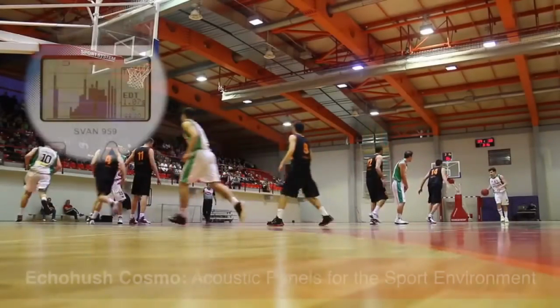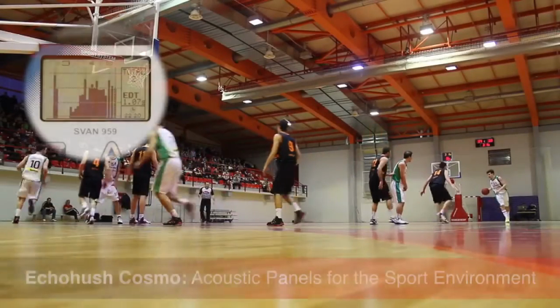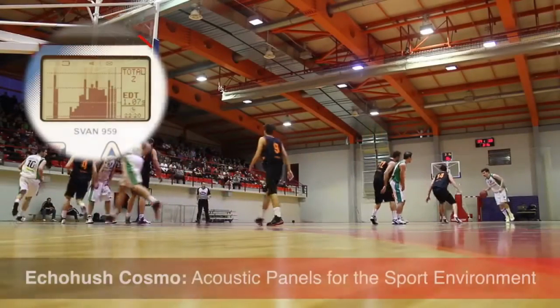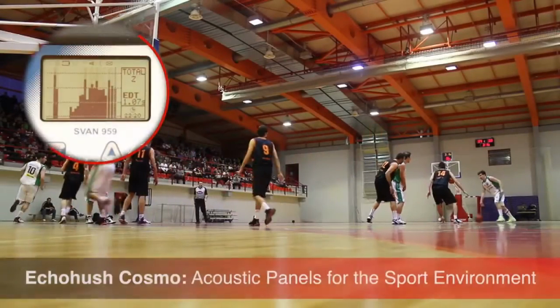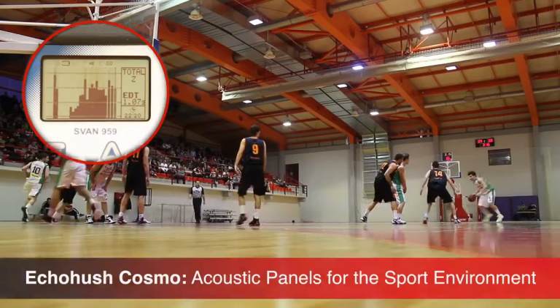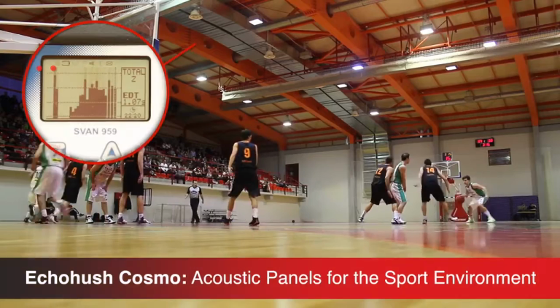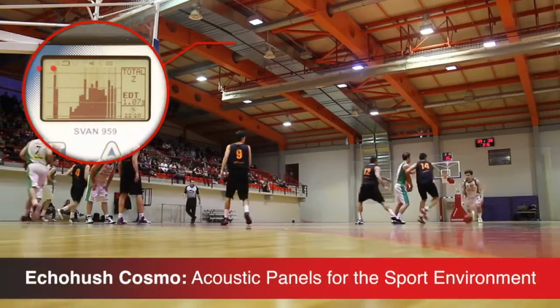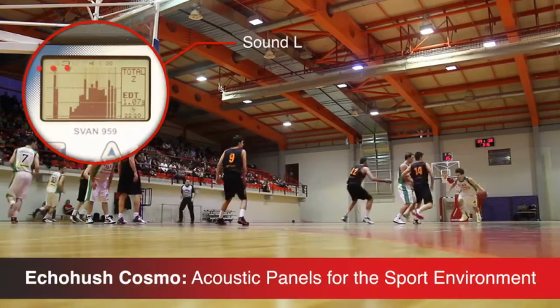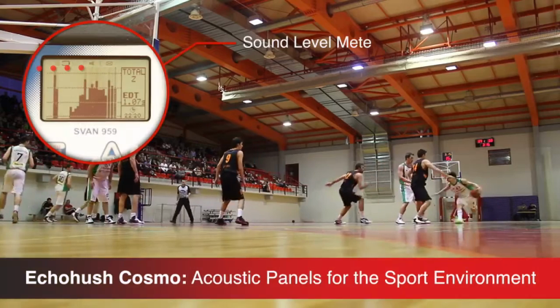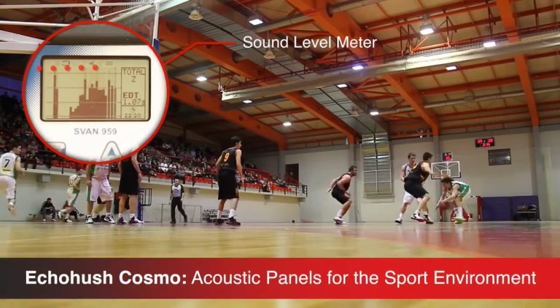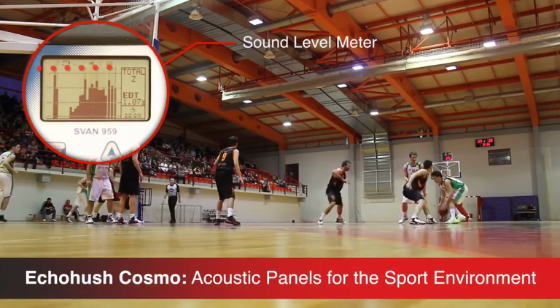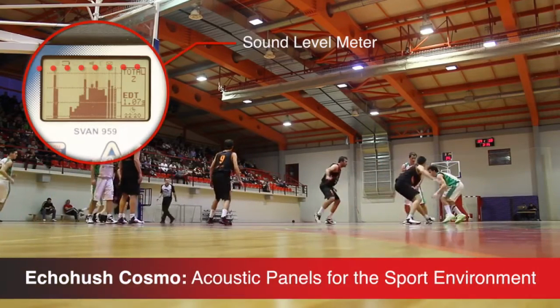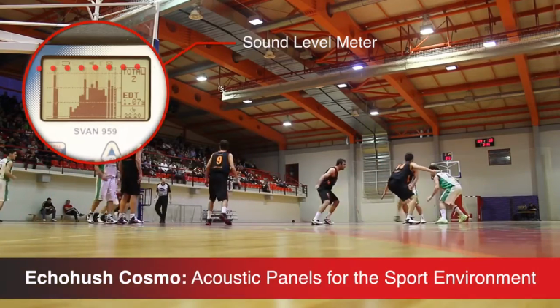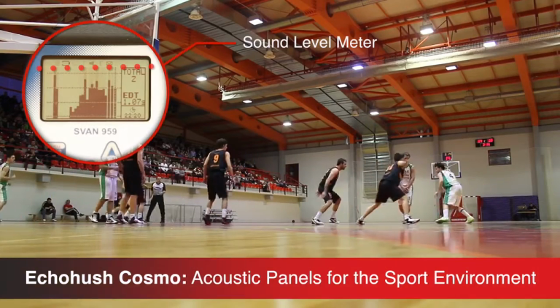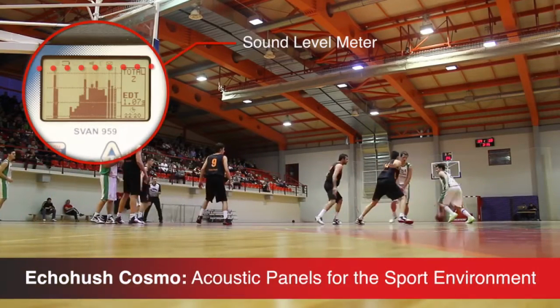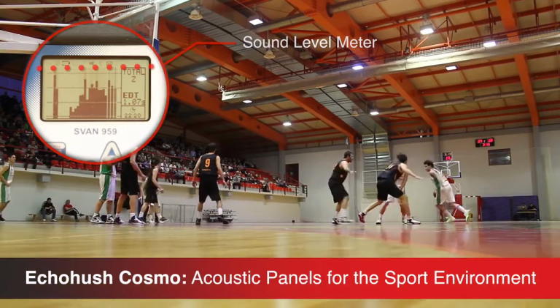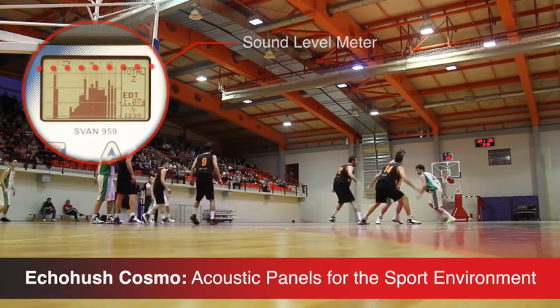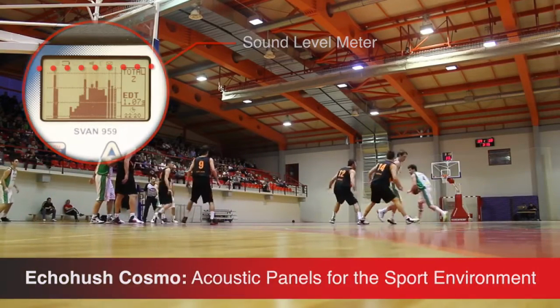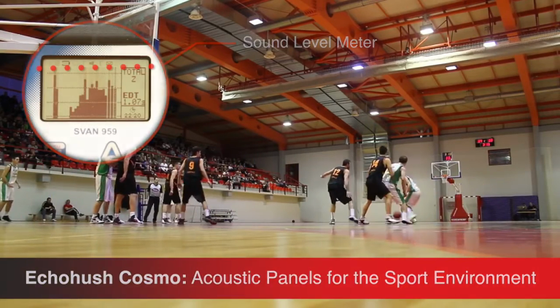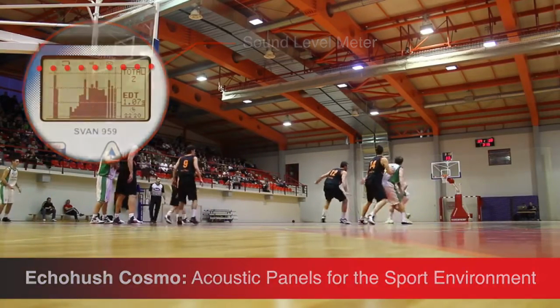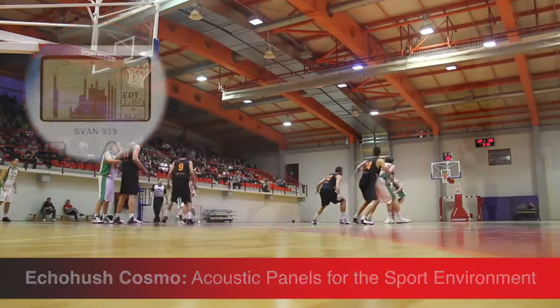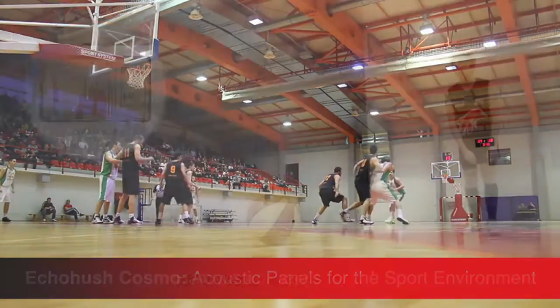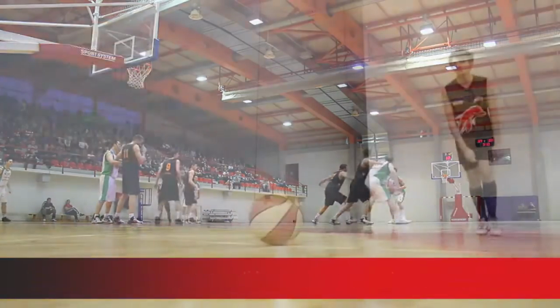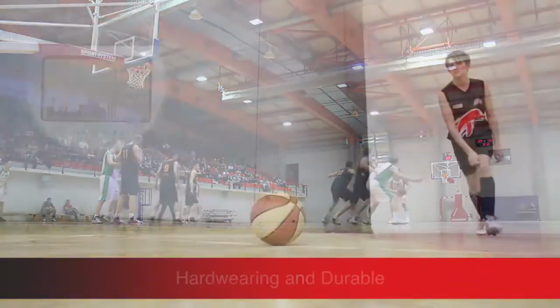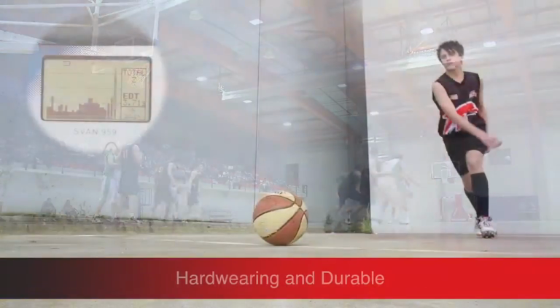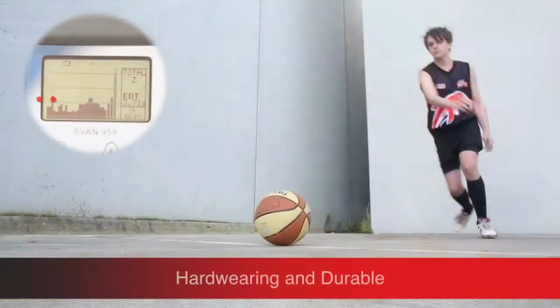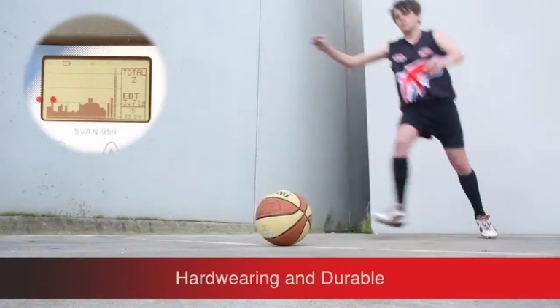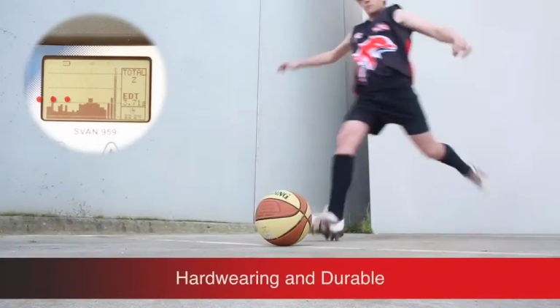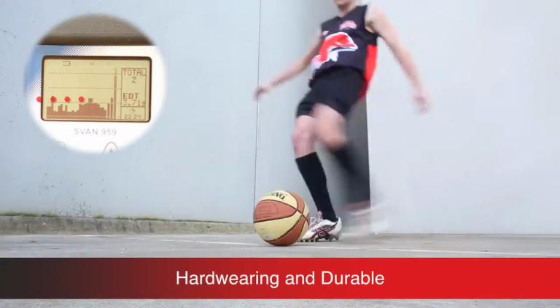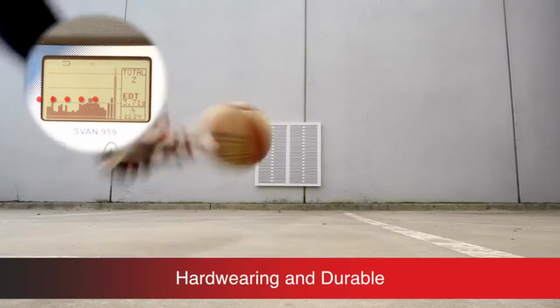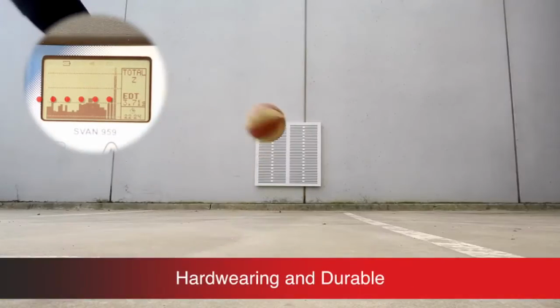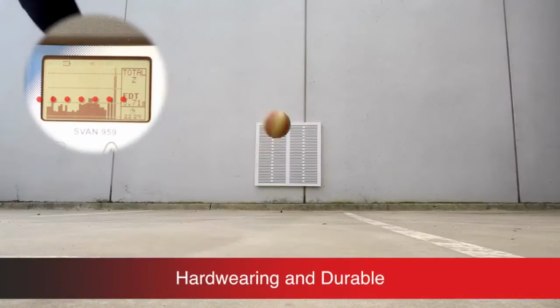EcoHush Cosmo — a robust solution for multi-purpose walls, reducing reflective noise.